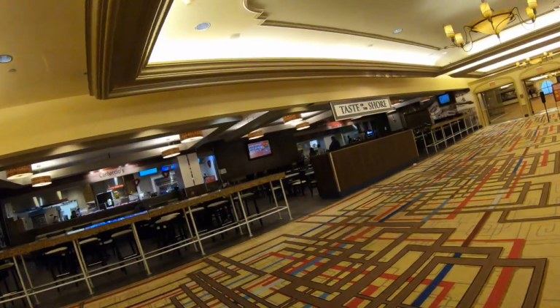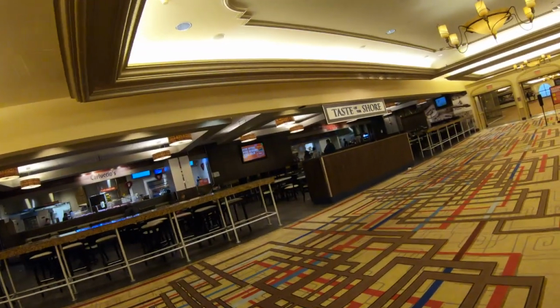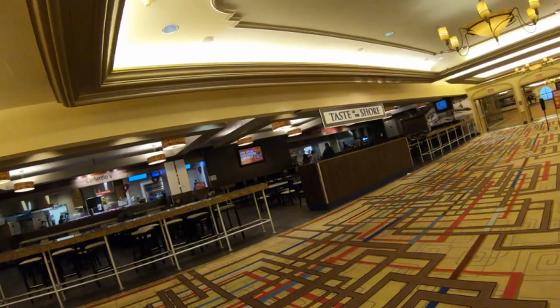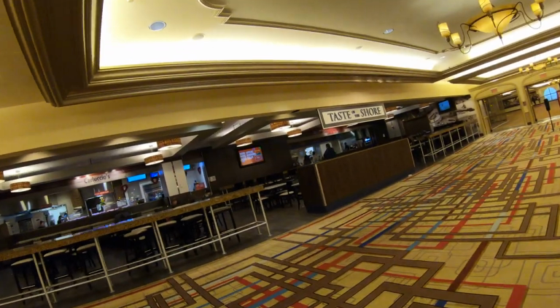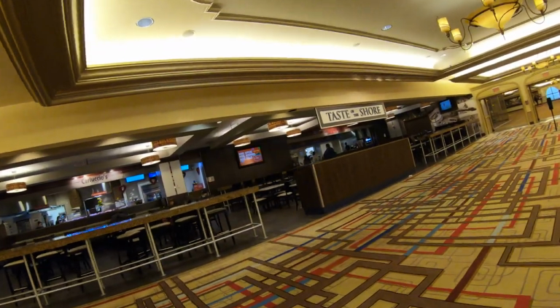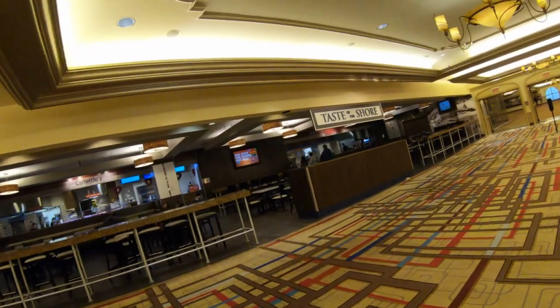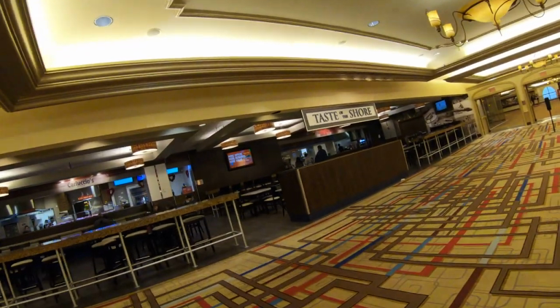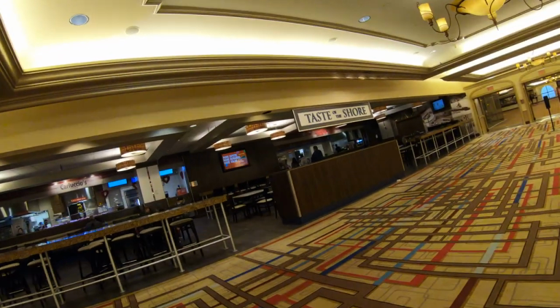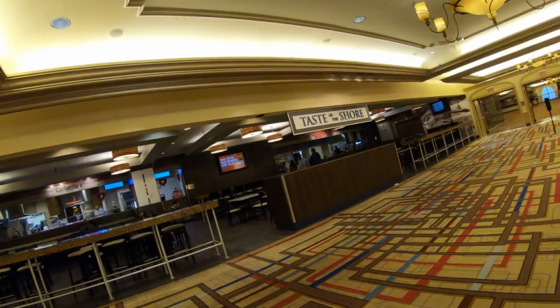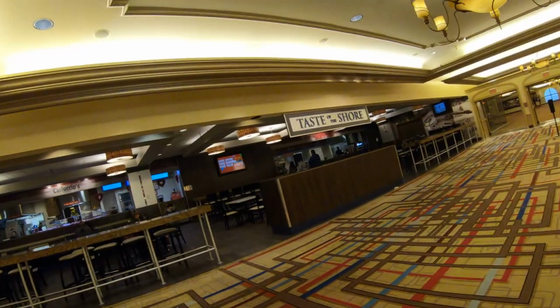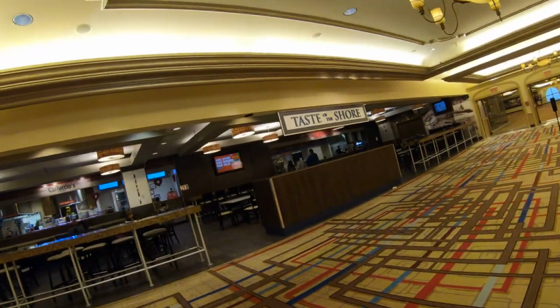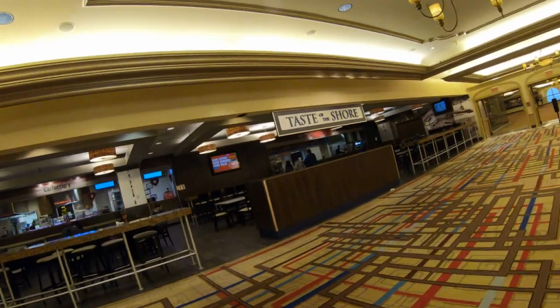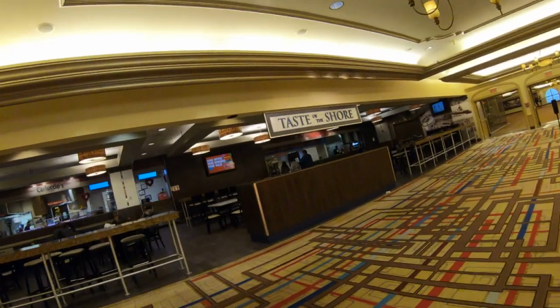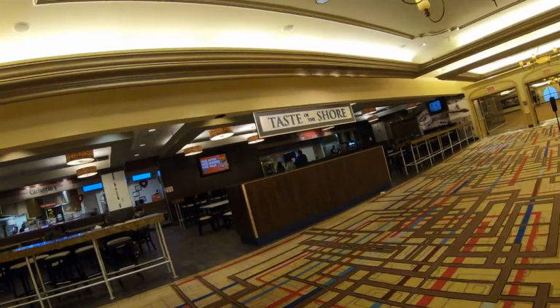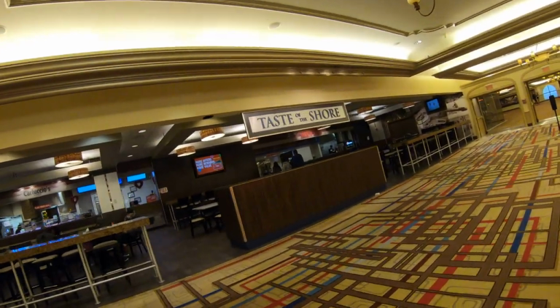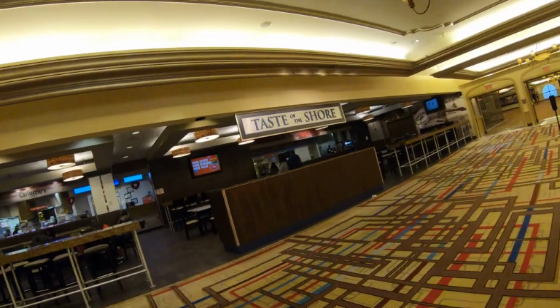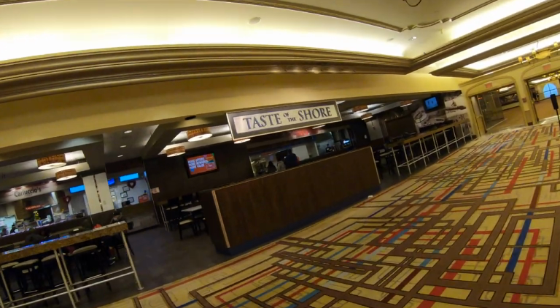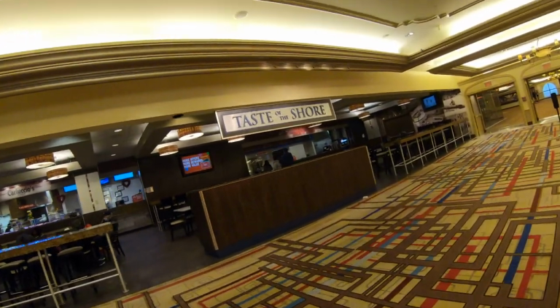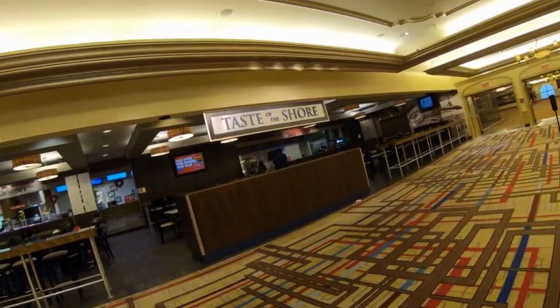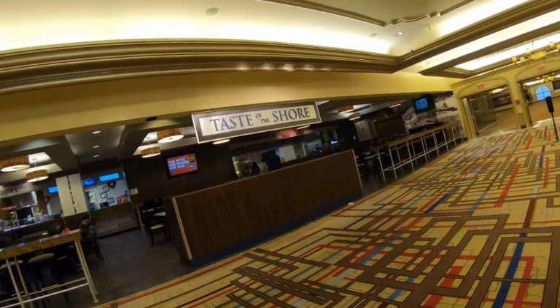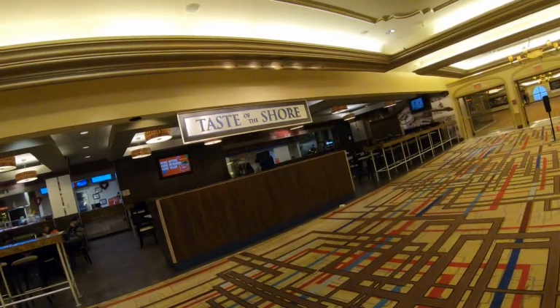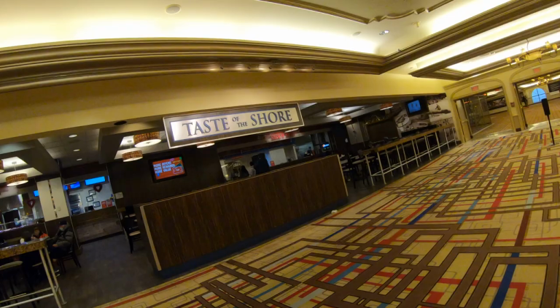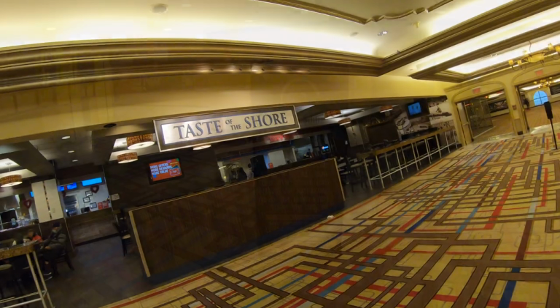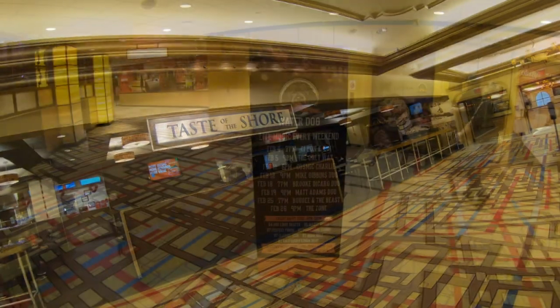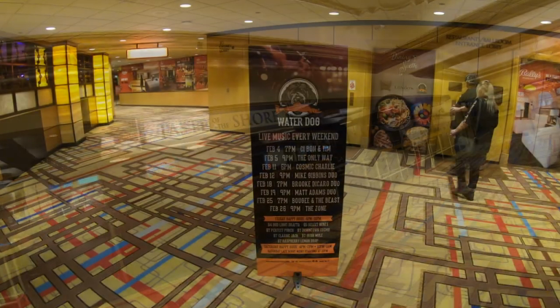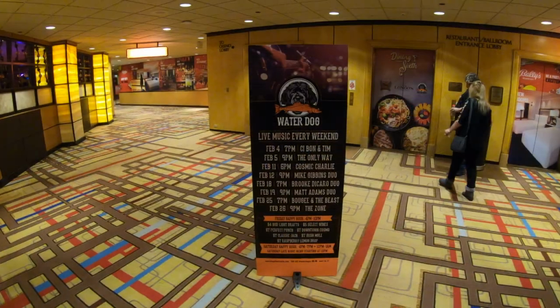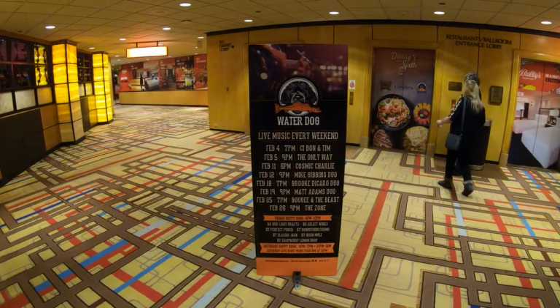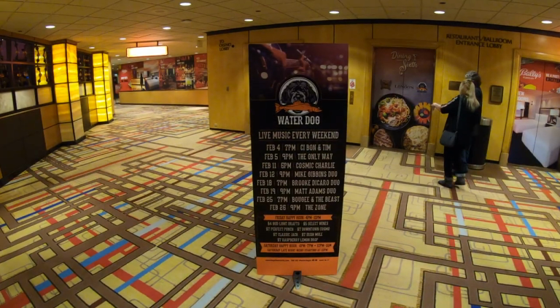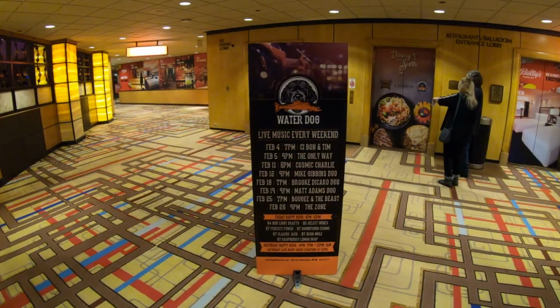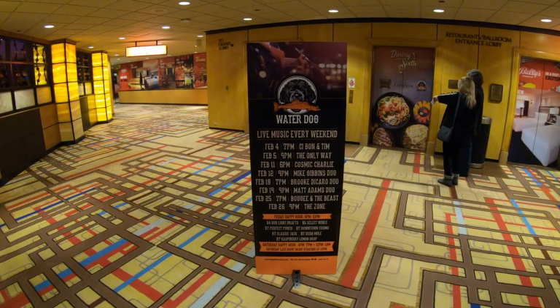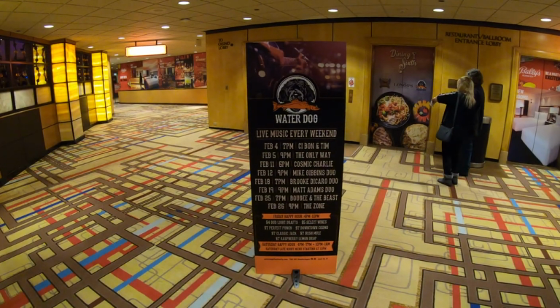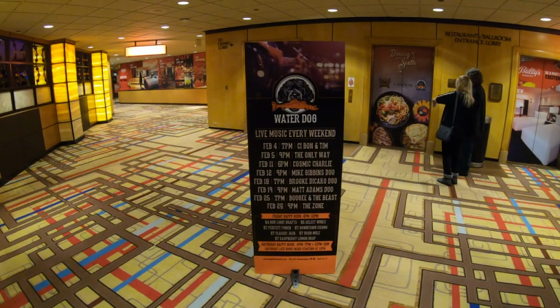Lots going on here, so we're going to head upstairs. We'll take a quick walk down here and head upstairs to check out Water Dog here at Bally's in Atlantic City.